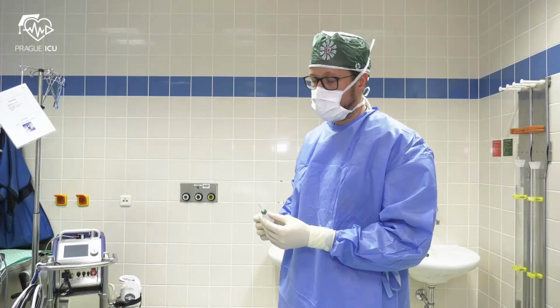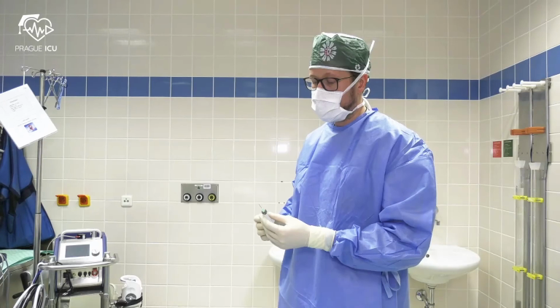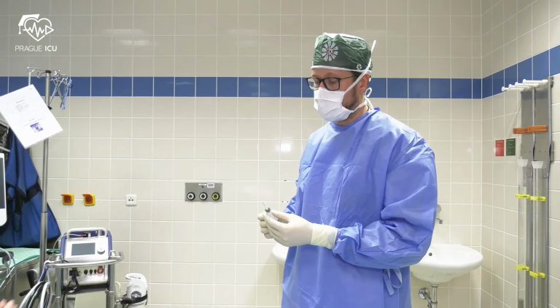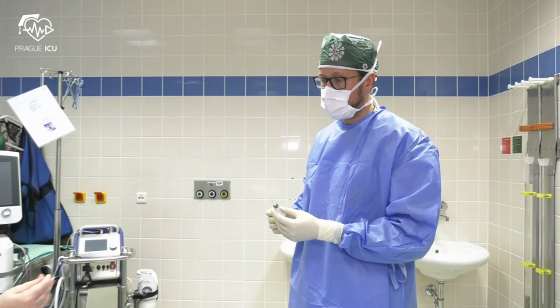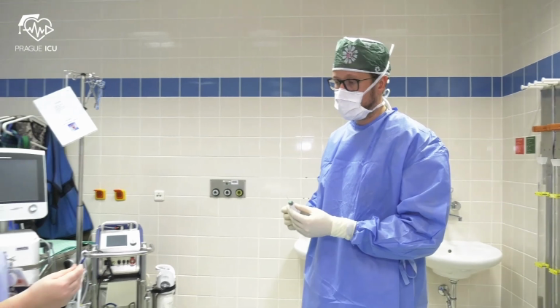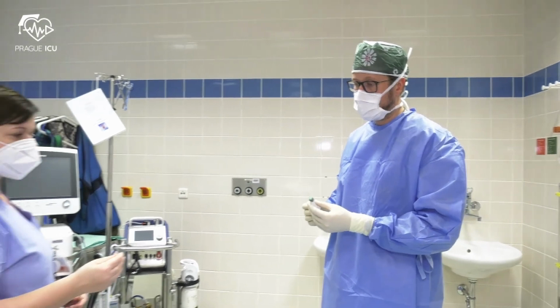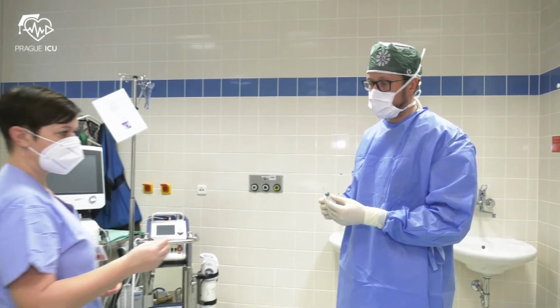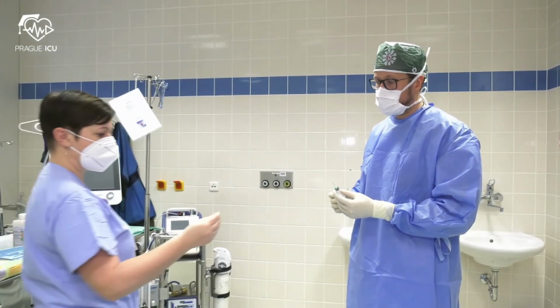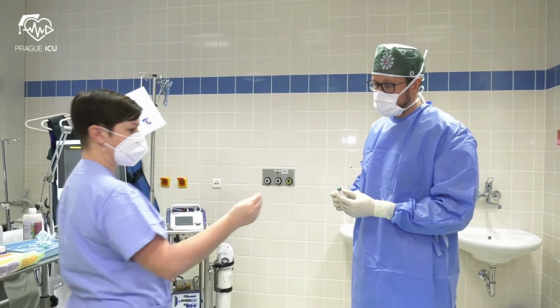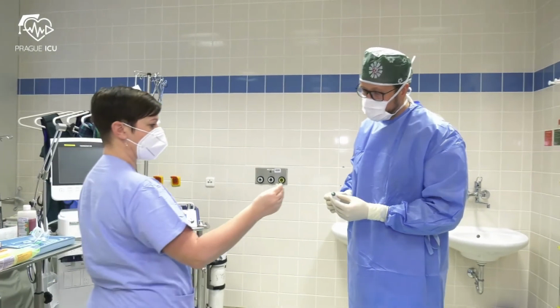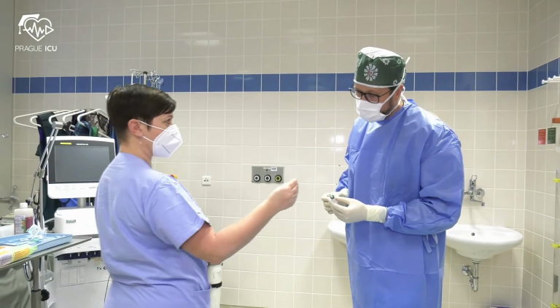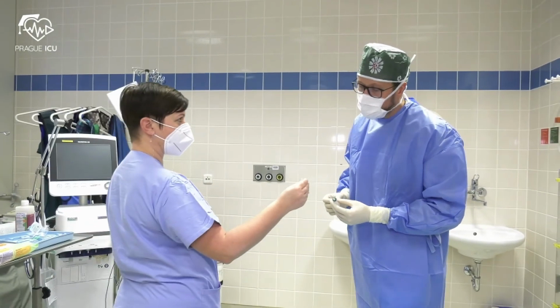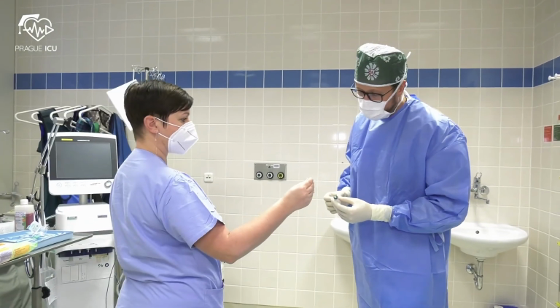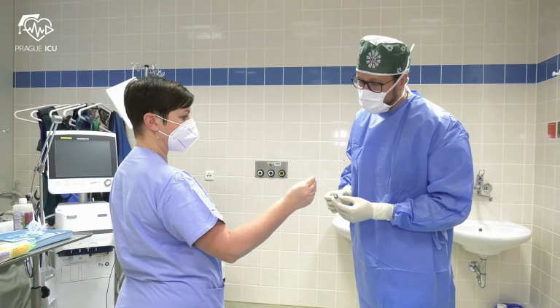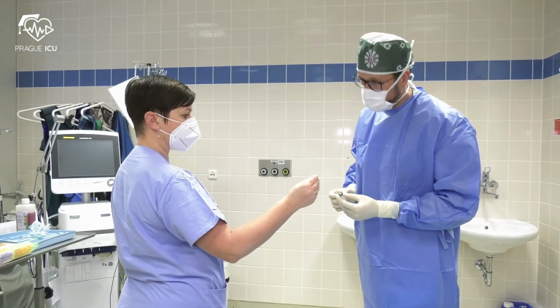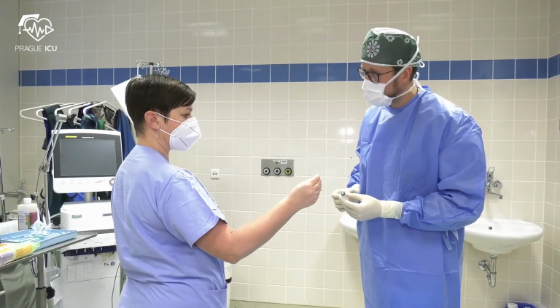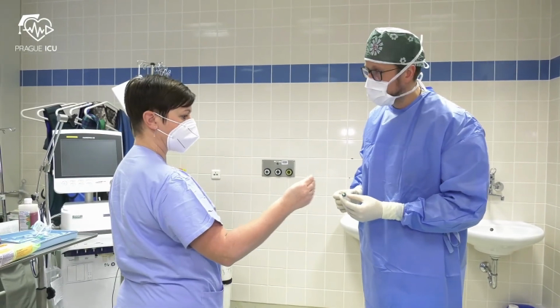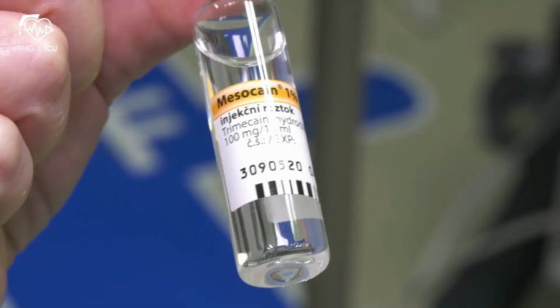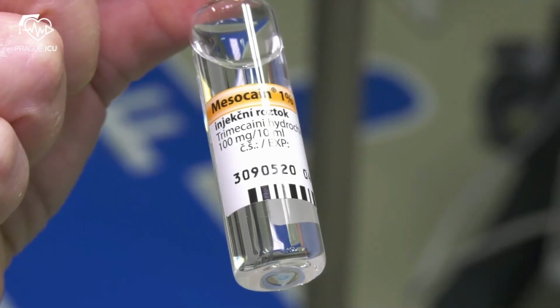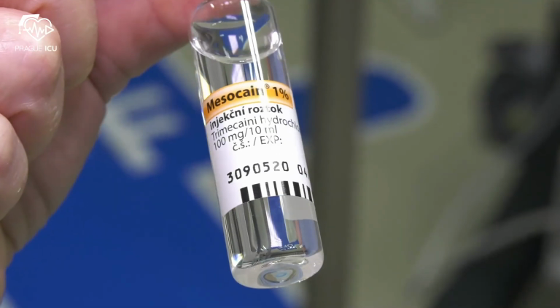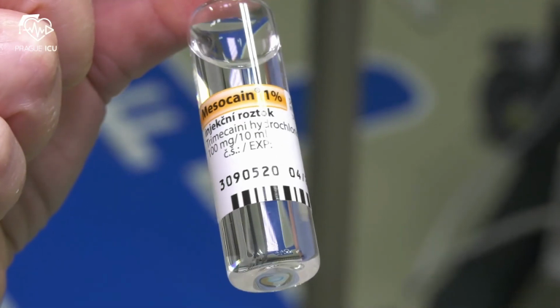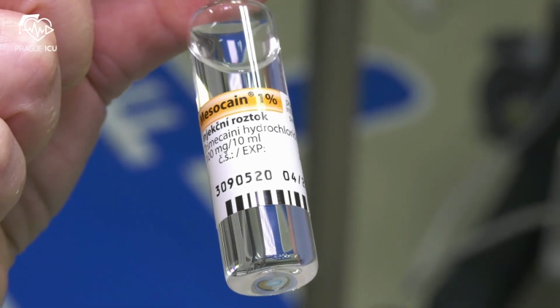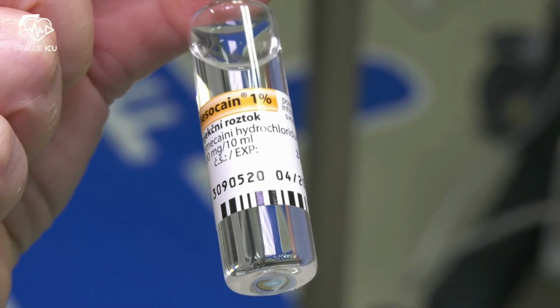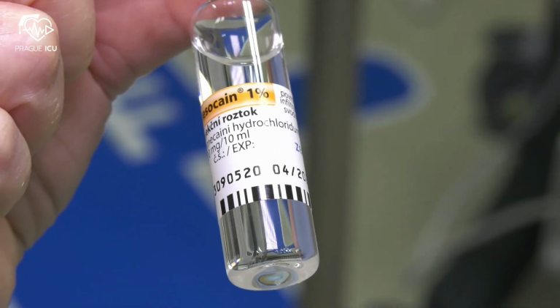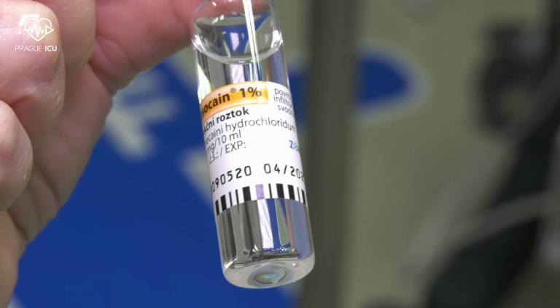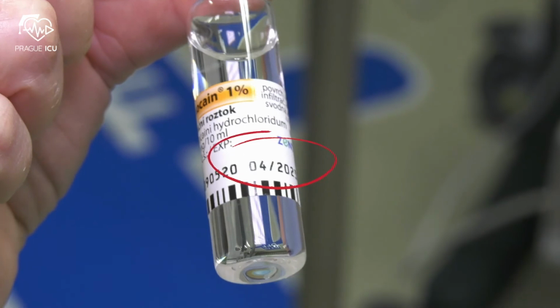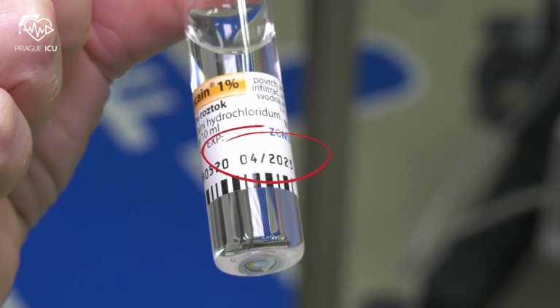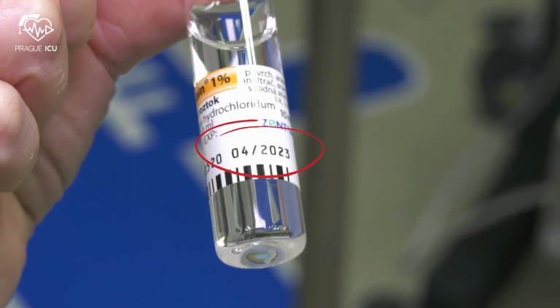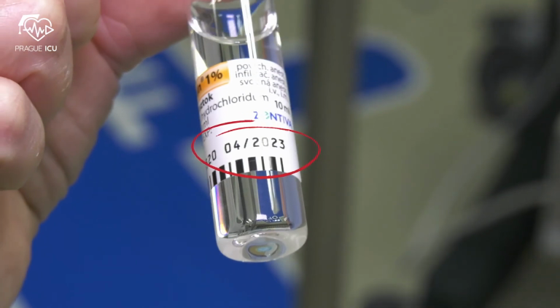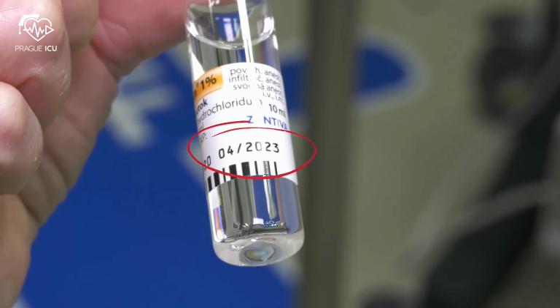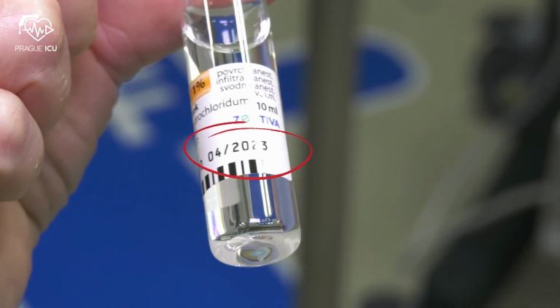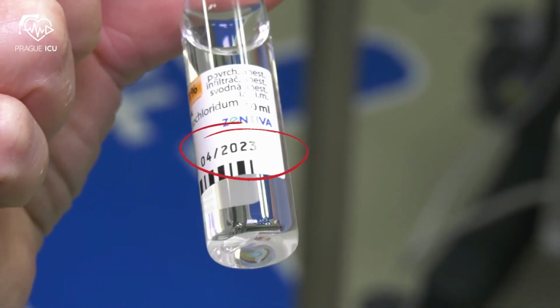Before draping the patient, draw up the local anesthetic. Always check the expiry date.